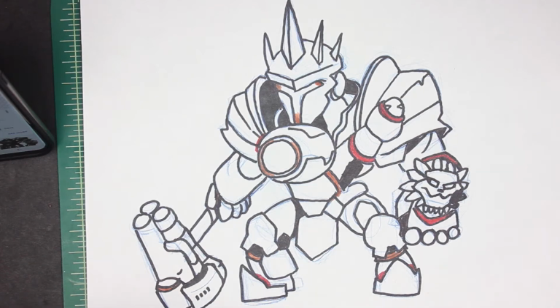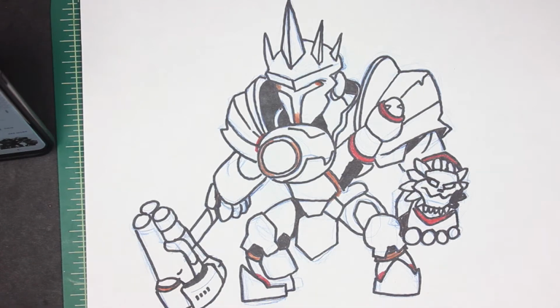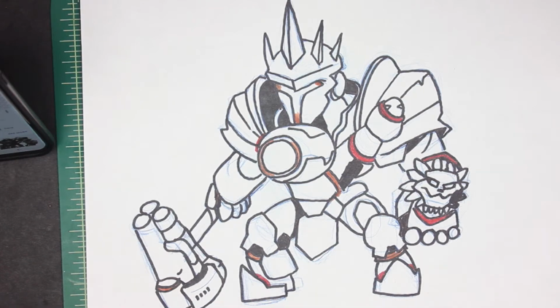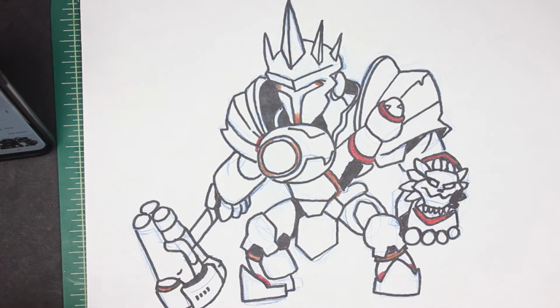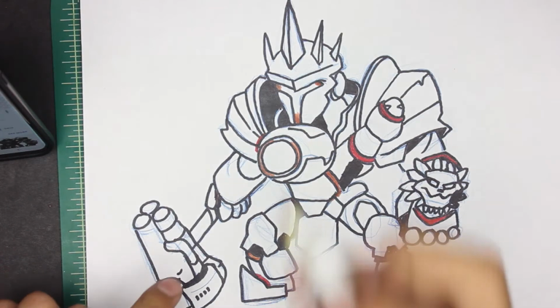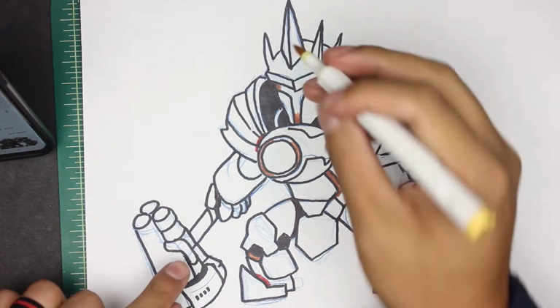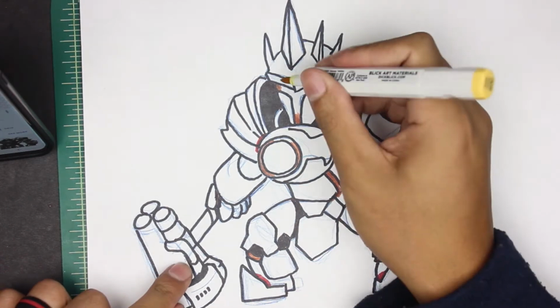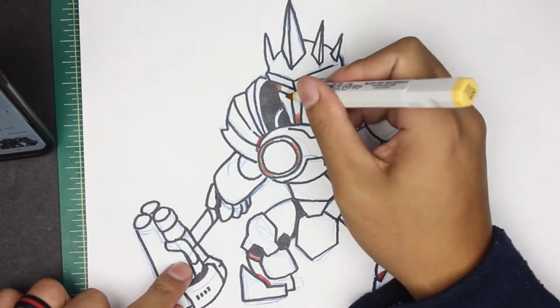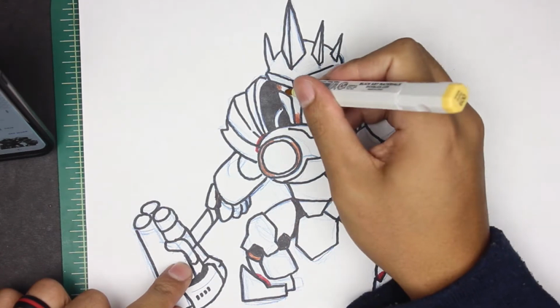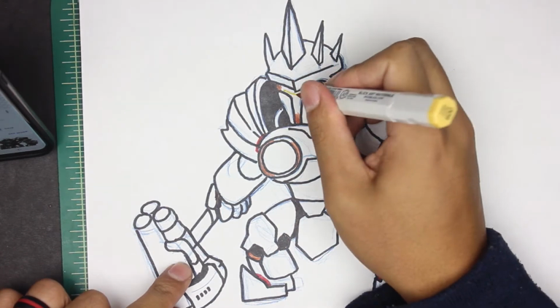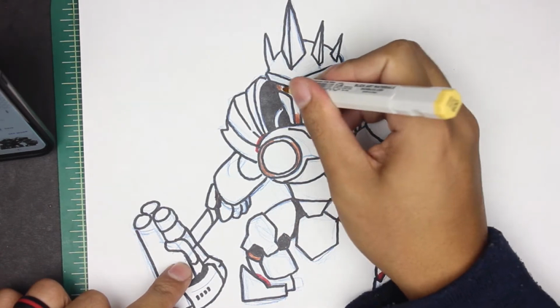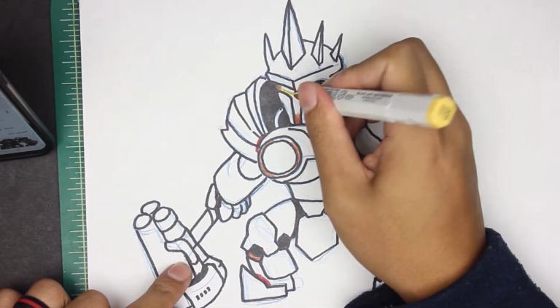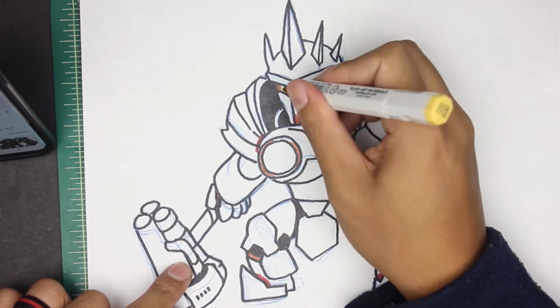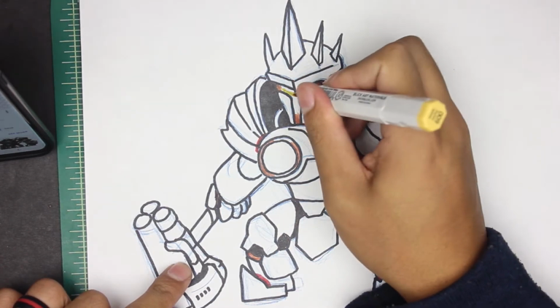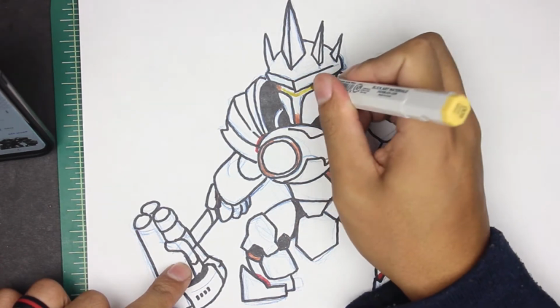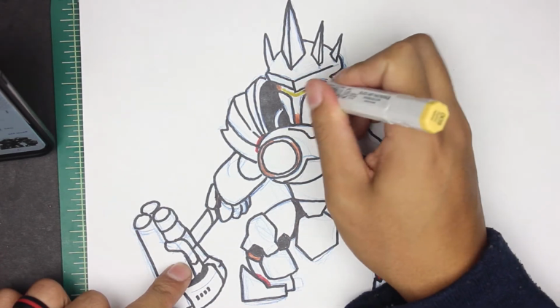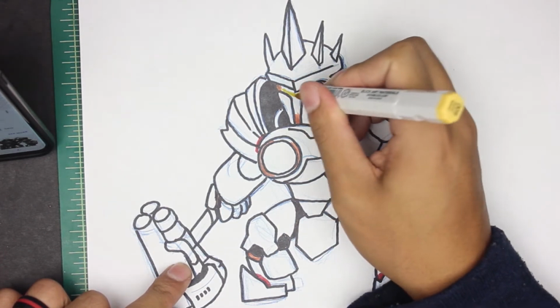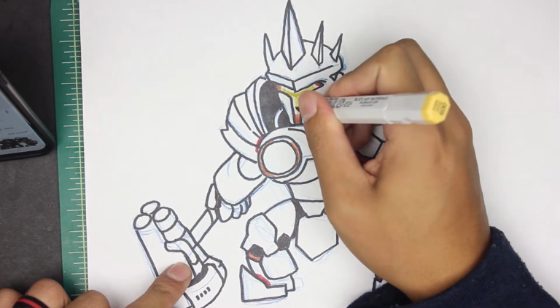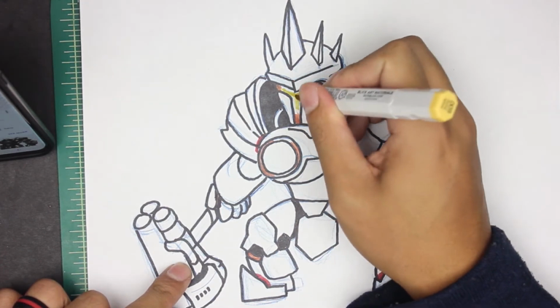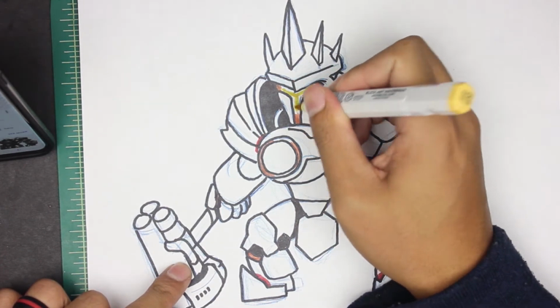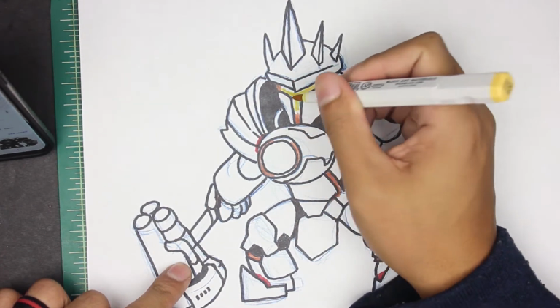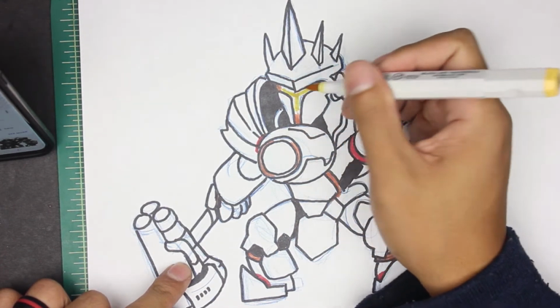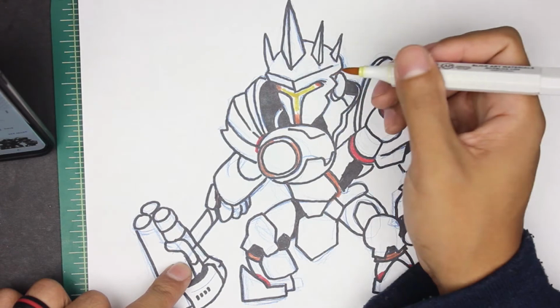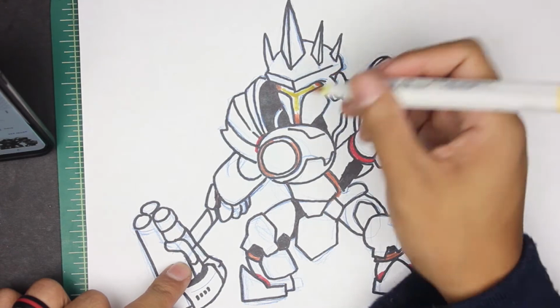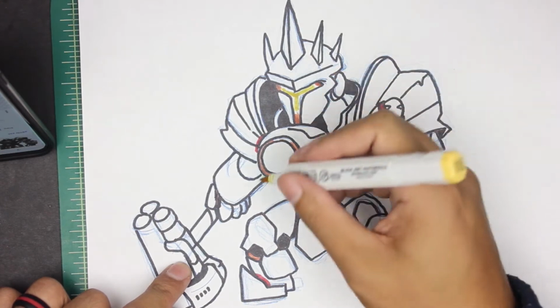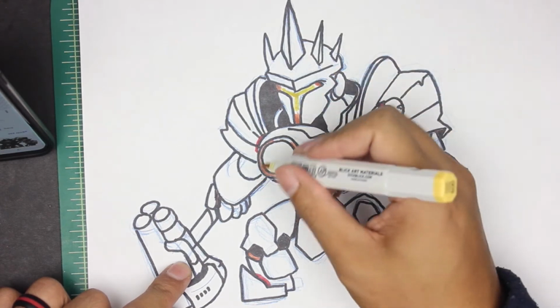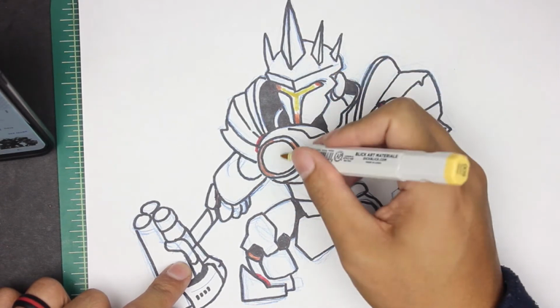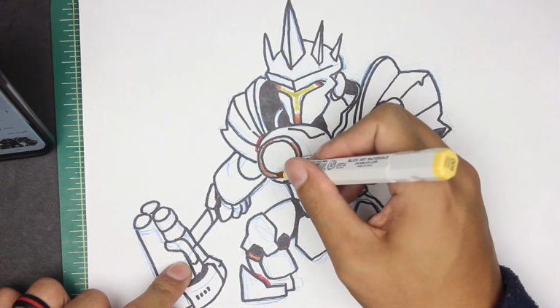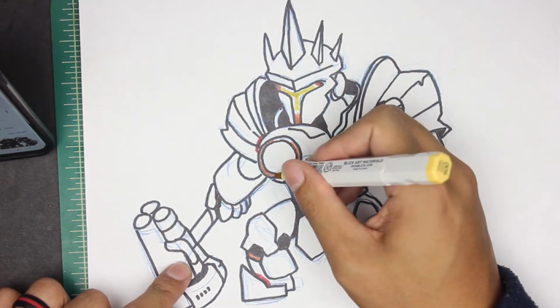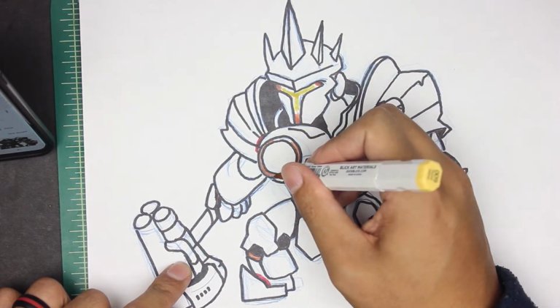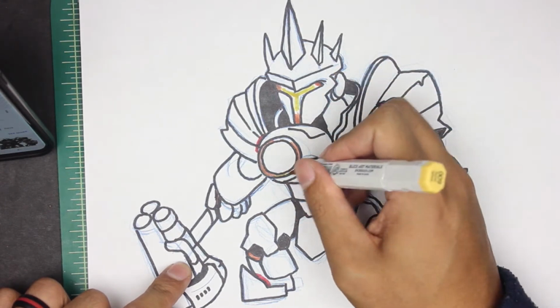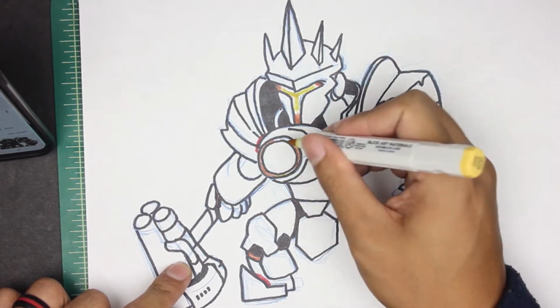Hey, welcome back to another video where we'll be drawing Reinhardt from Overwatch. Let's get going.